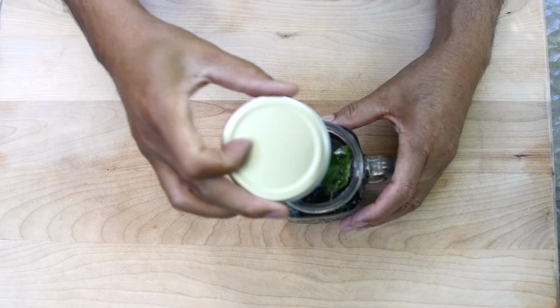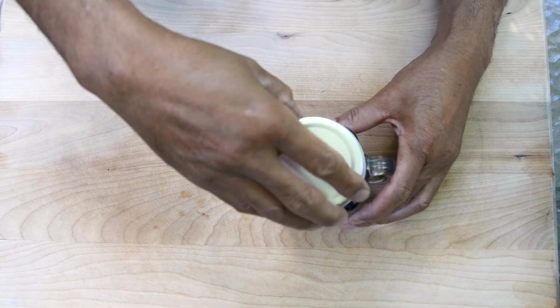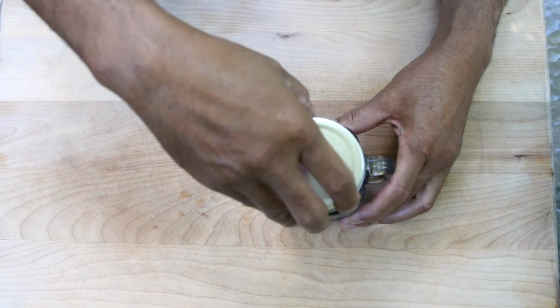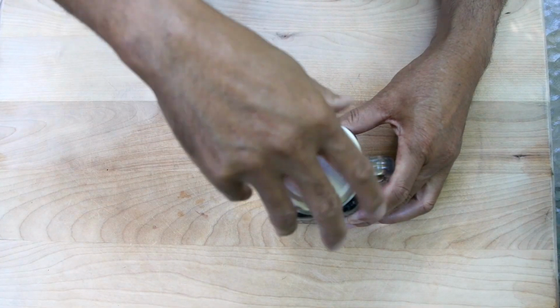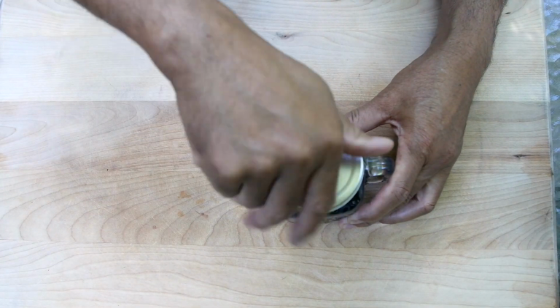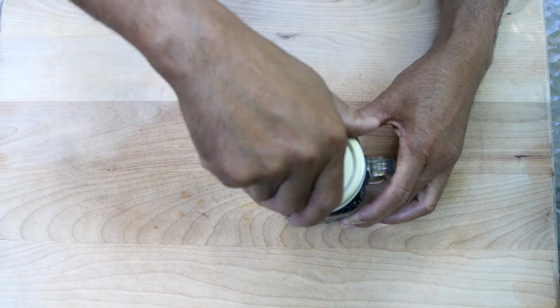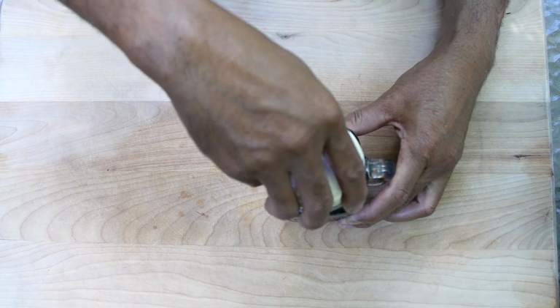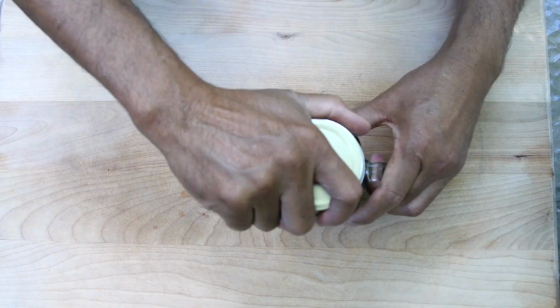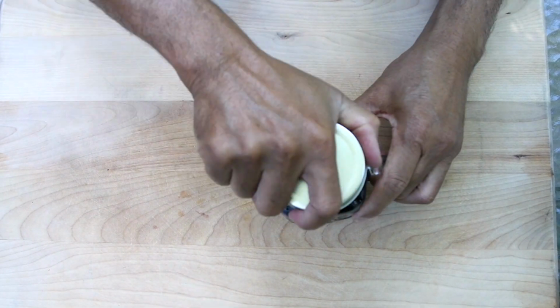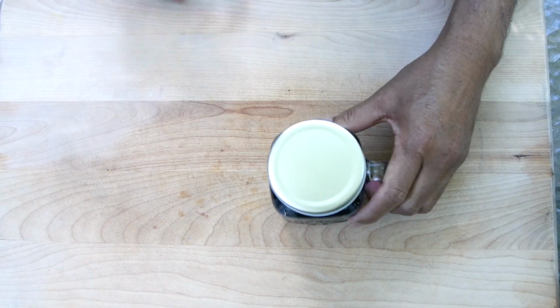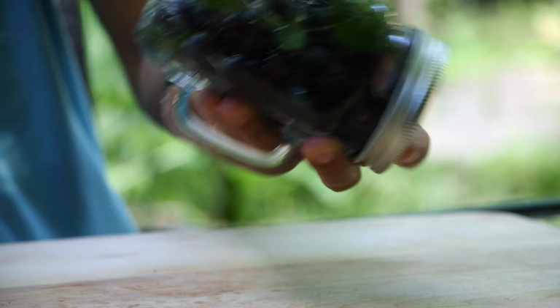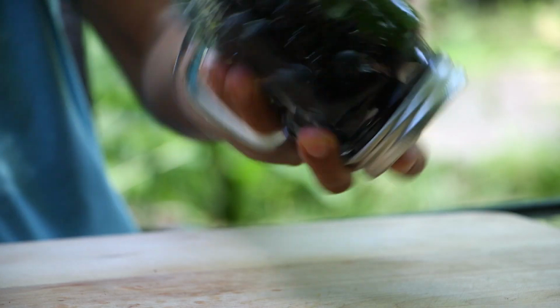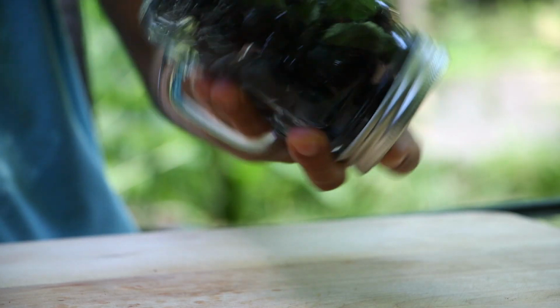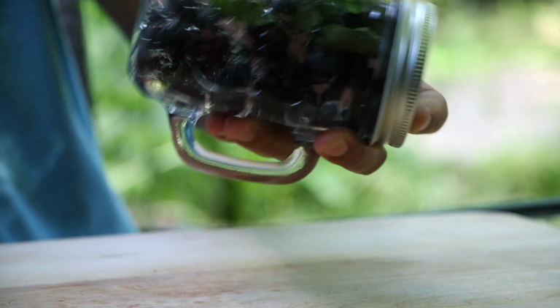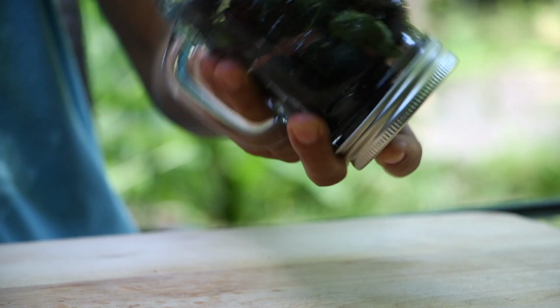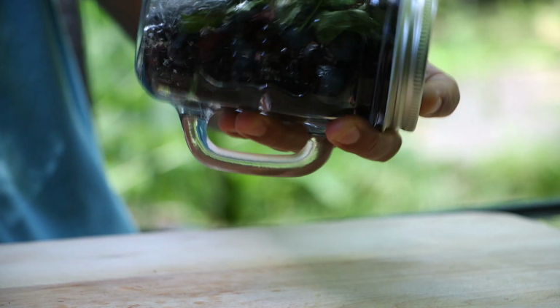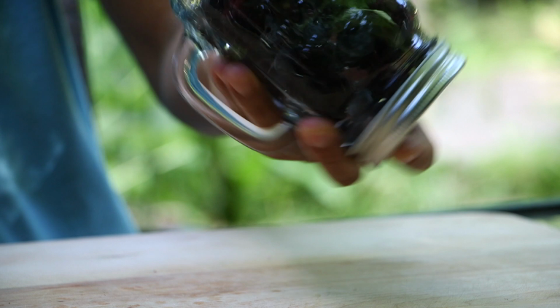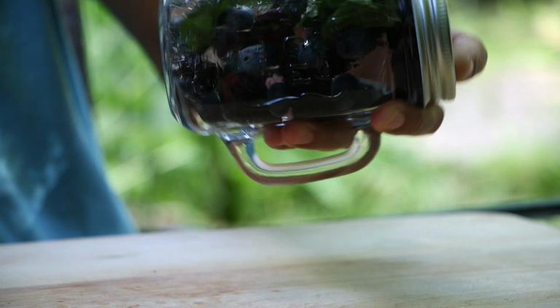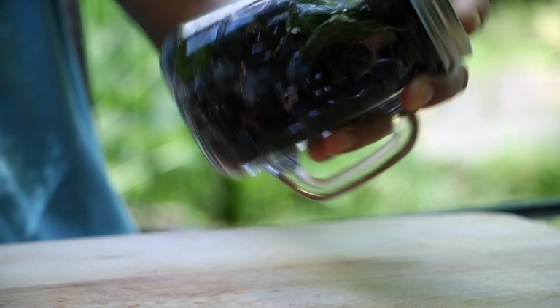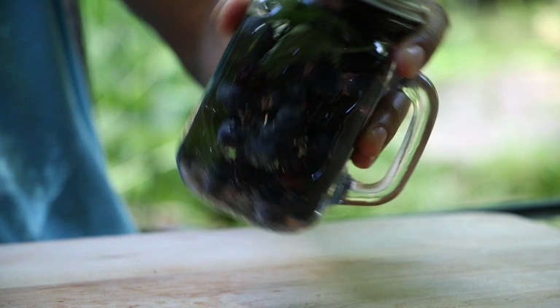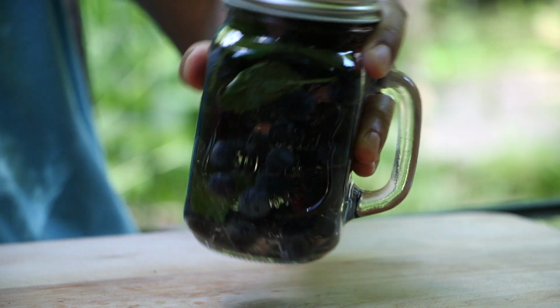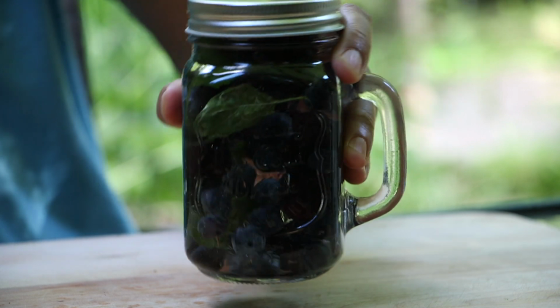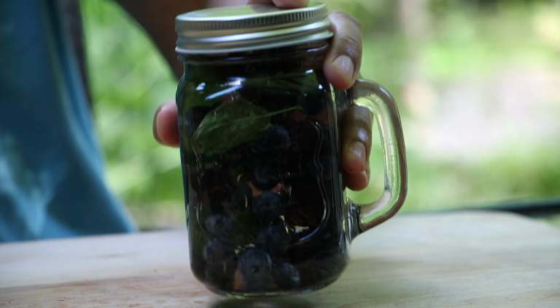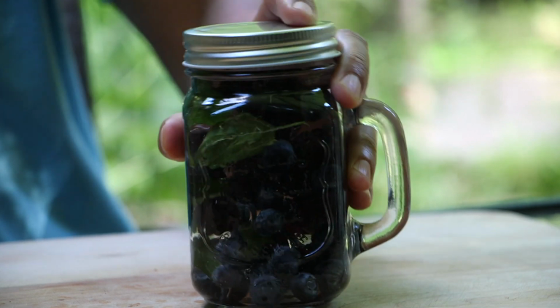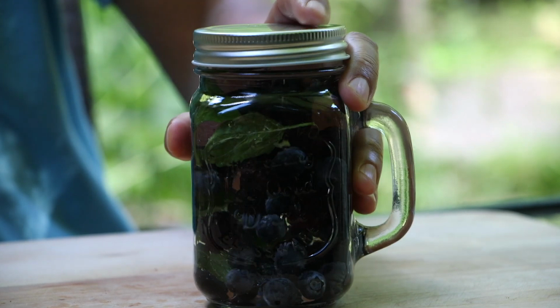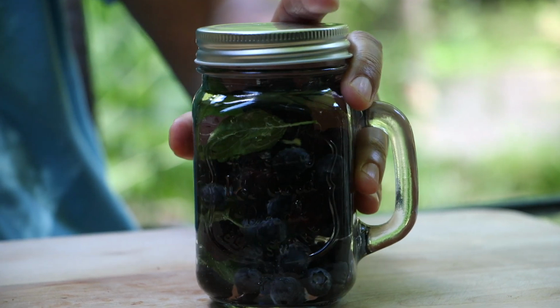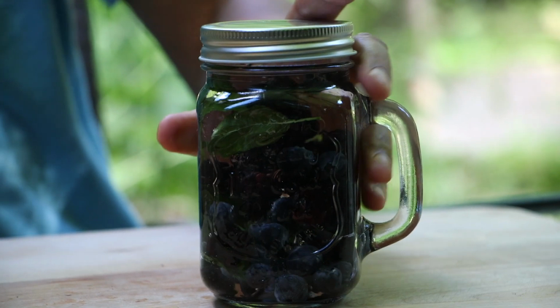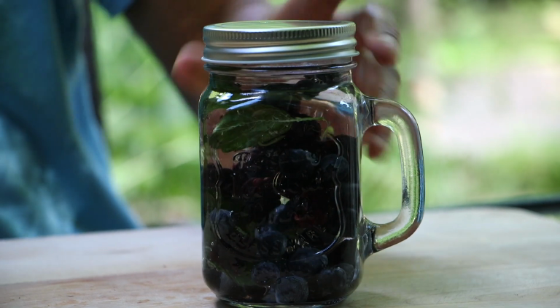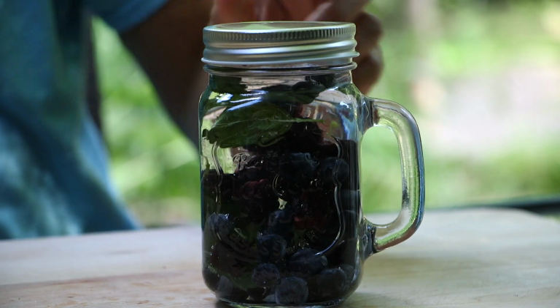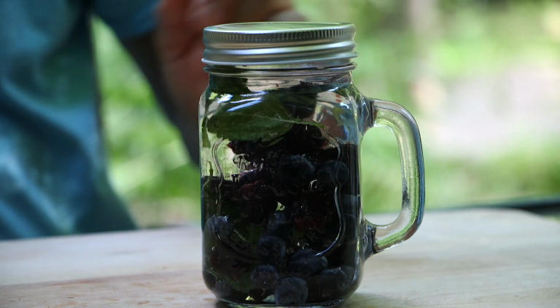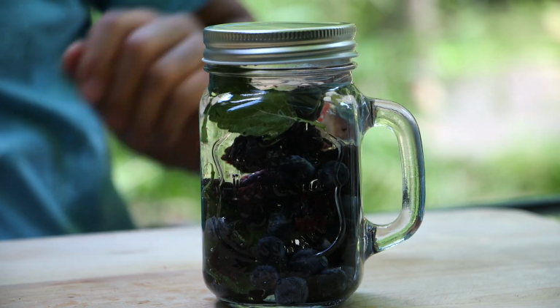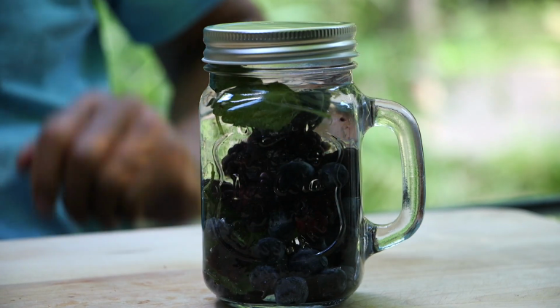Place your glass in the refrigerator and let it sit for at least three hours before enjoying the infused sweet taste of the berries. Enjoy!